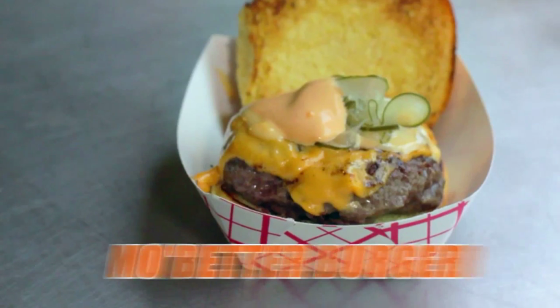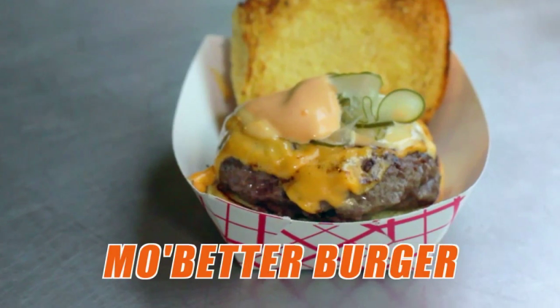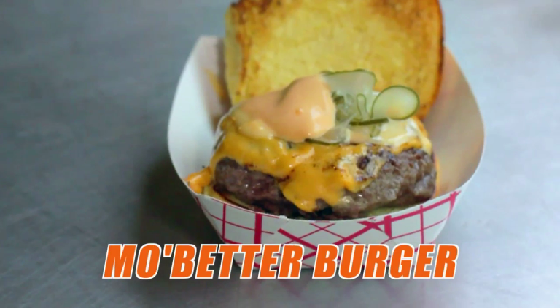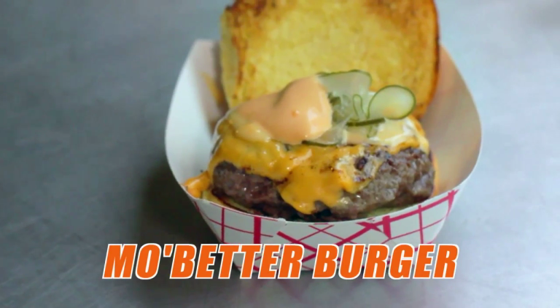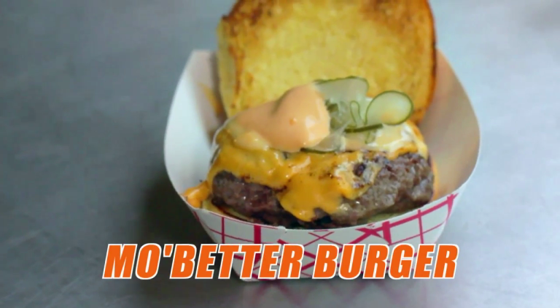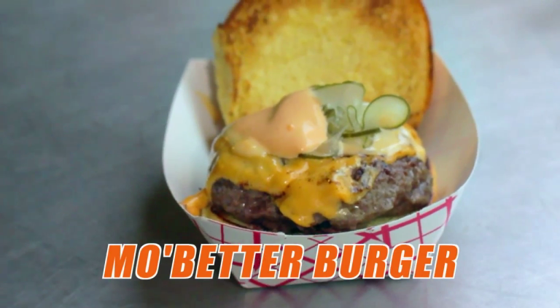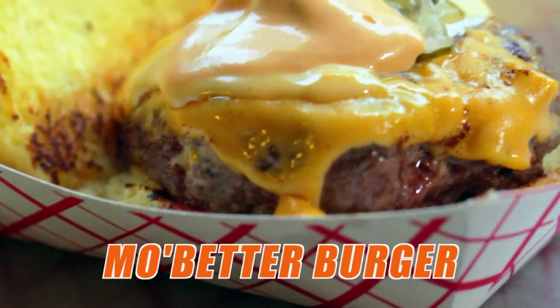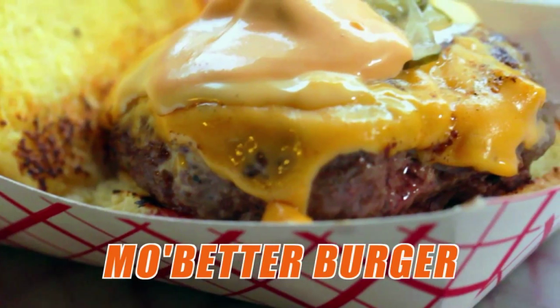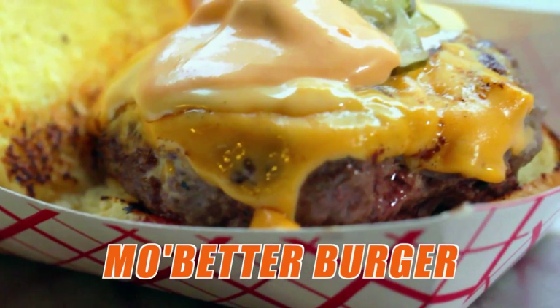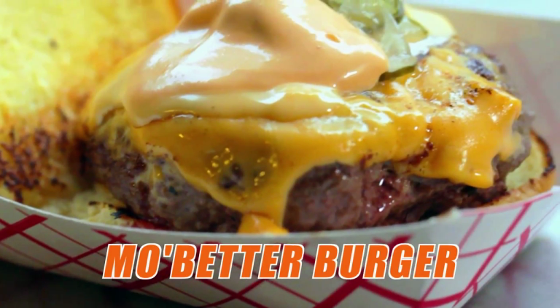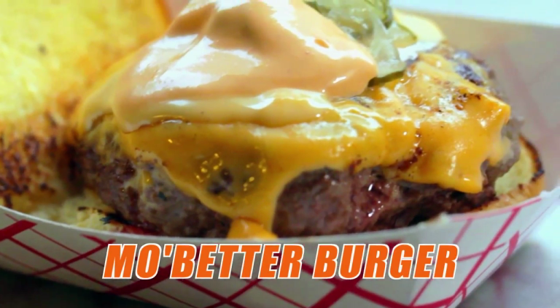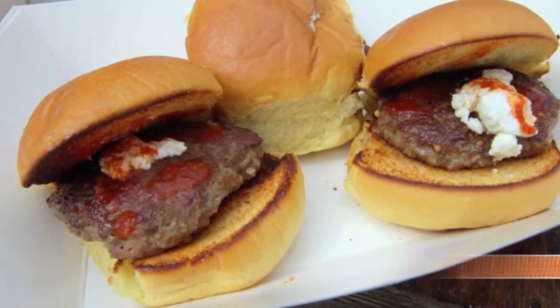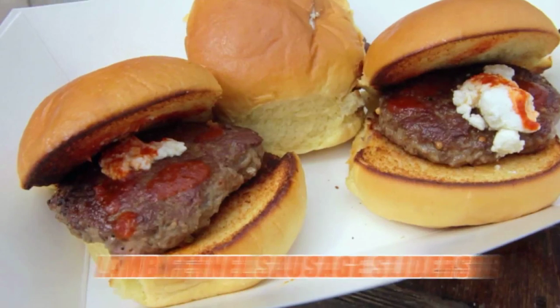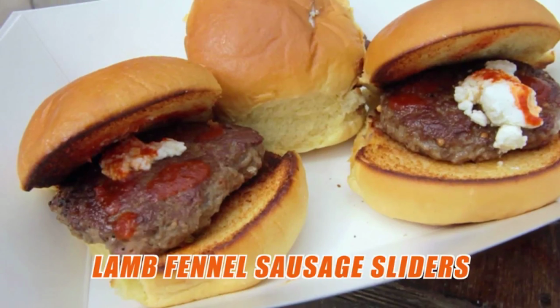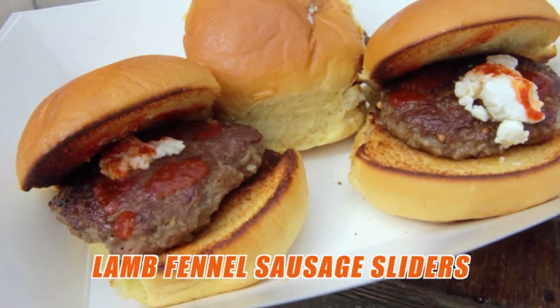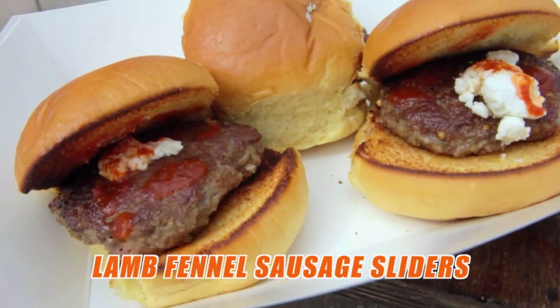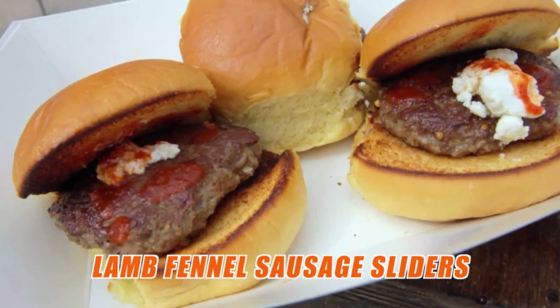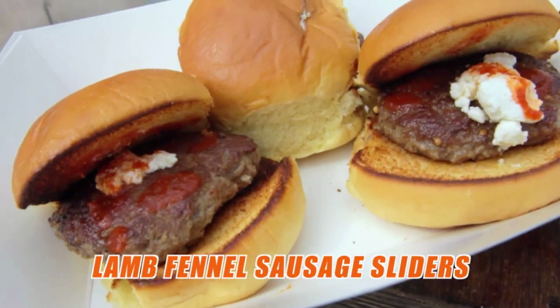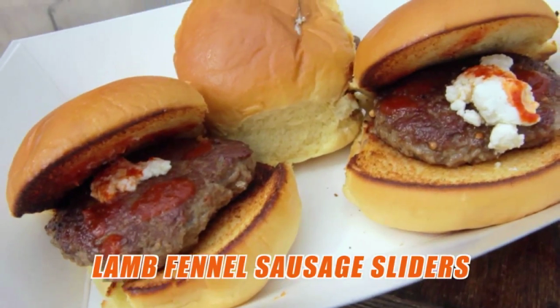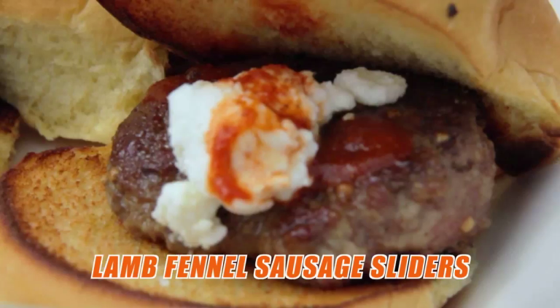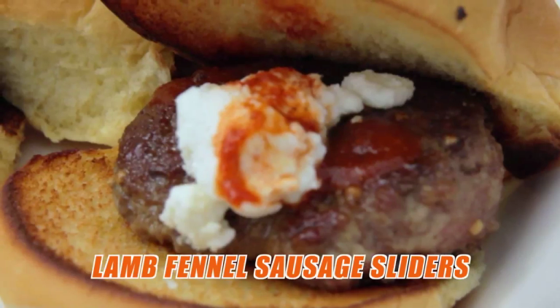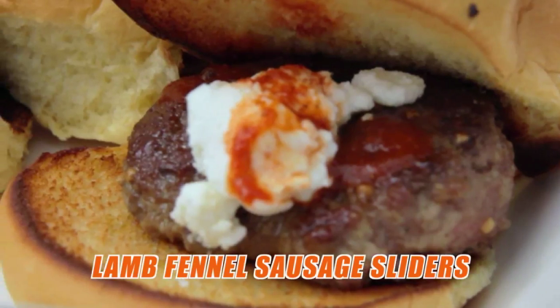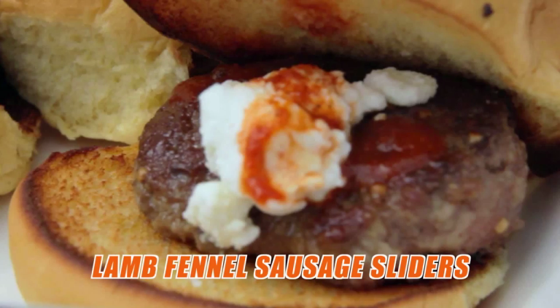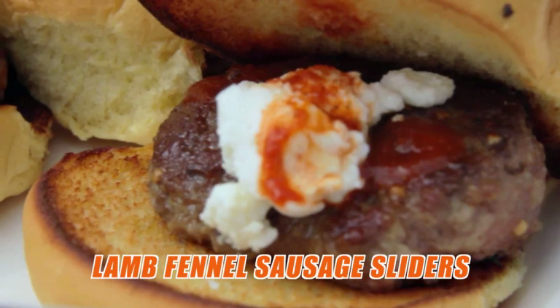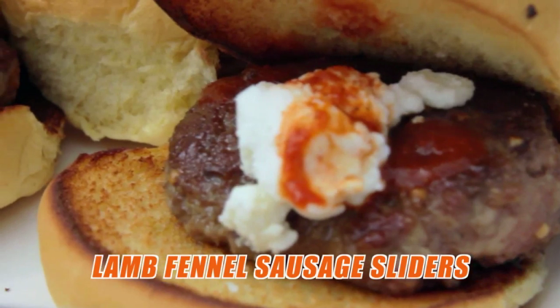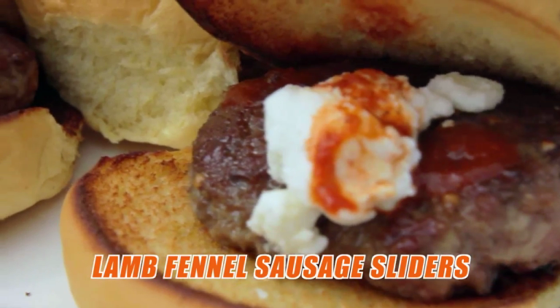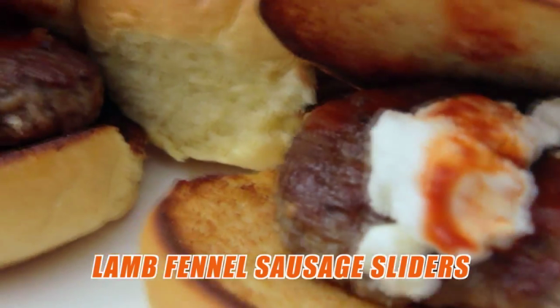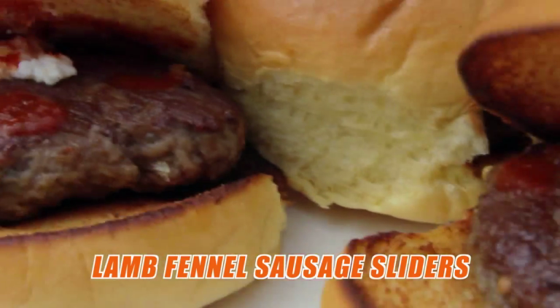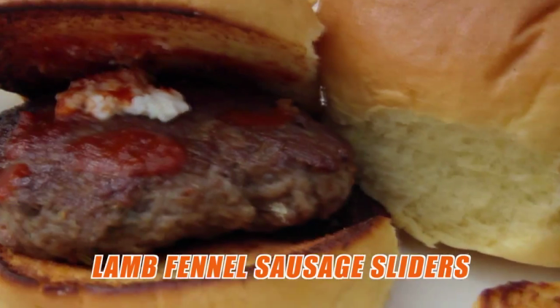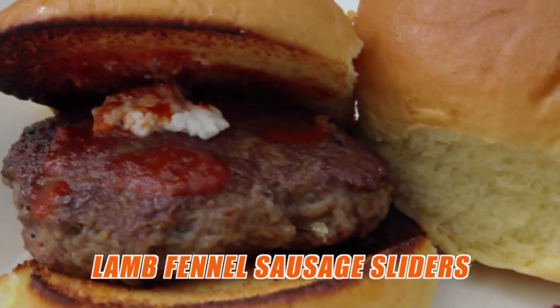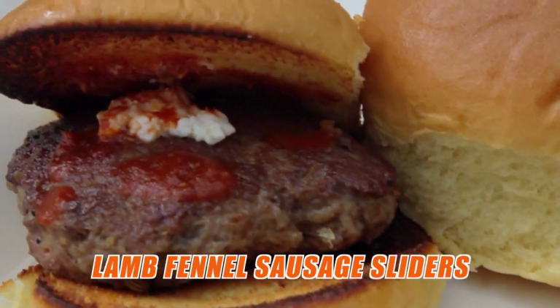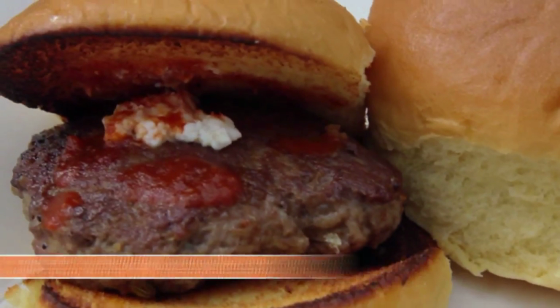Burger — this is our signature. Gastropod favorite here, lamb fennel sausage slider.